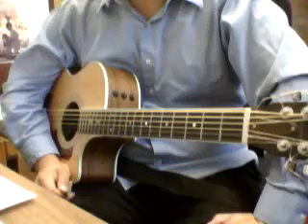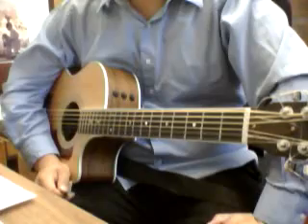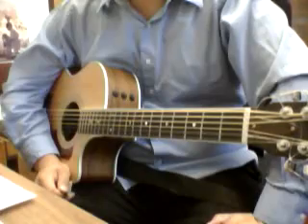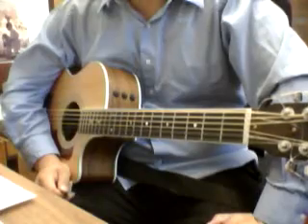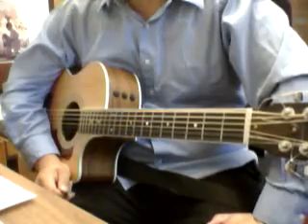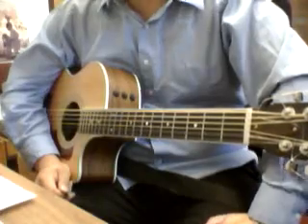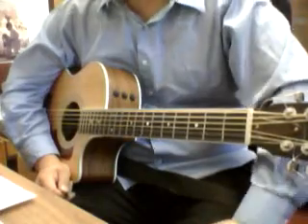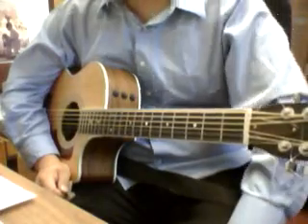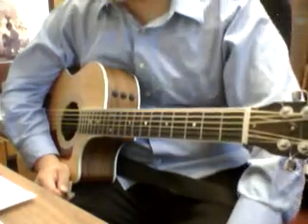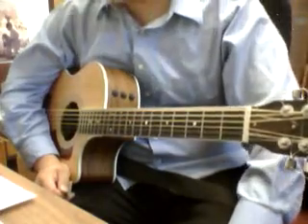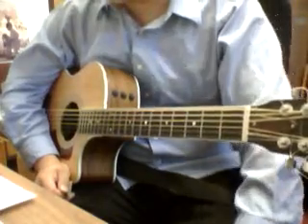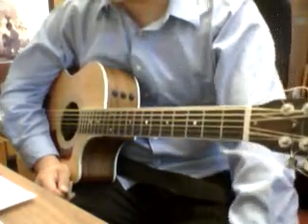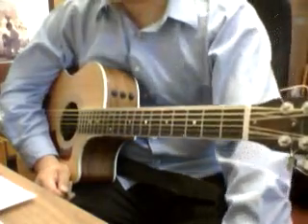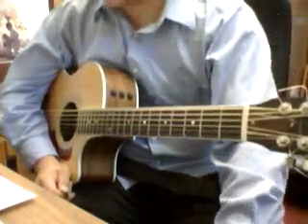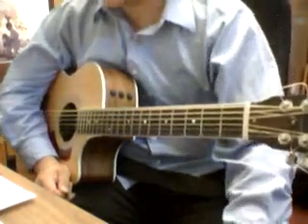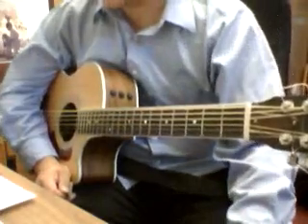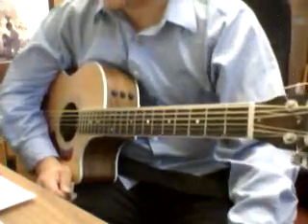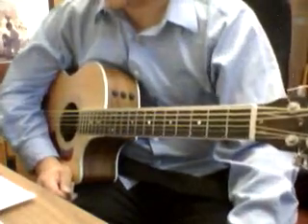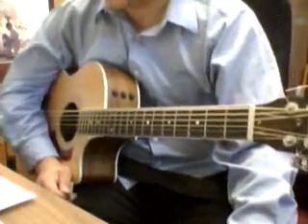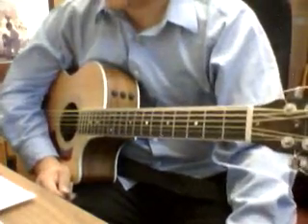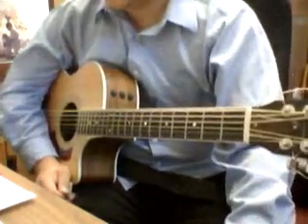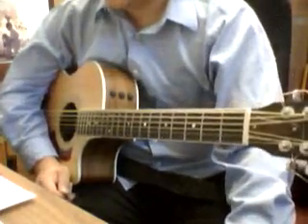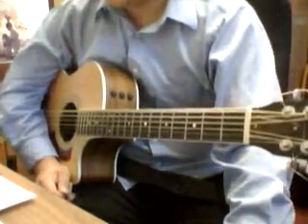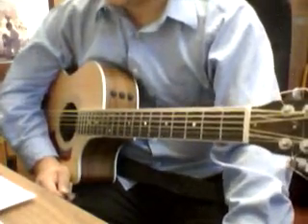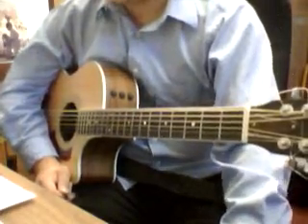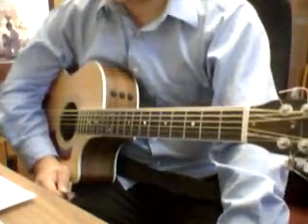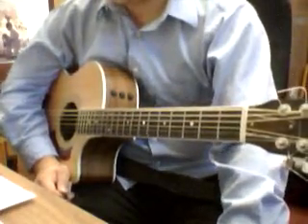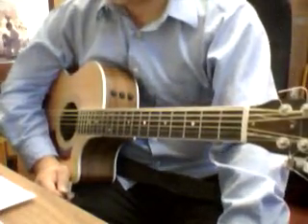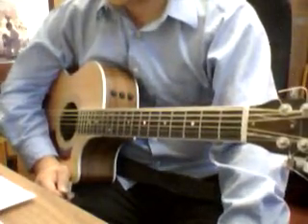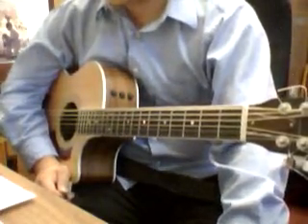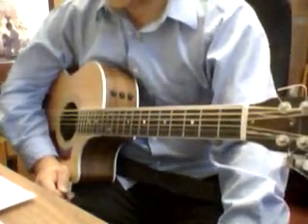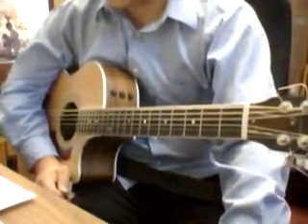Beginners Worship Guitar Leaders class. This is the run-through for Refiner's Fire.